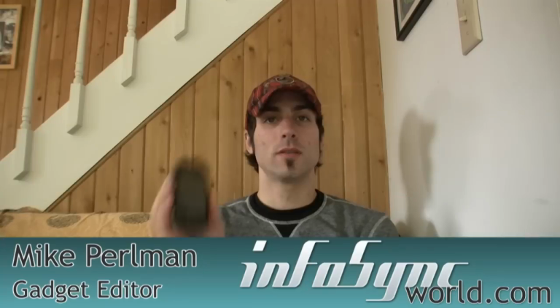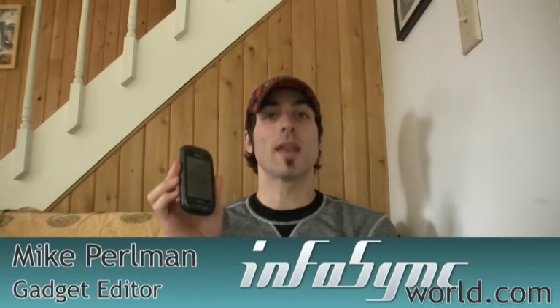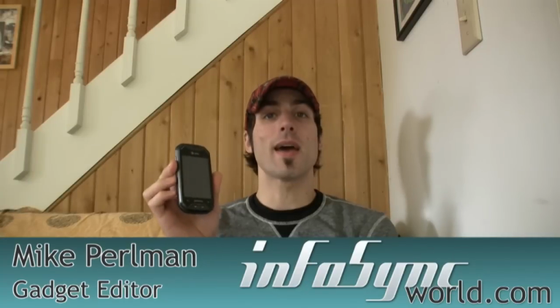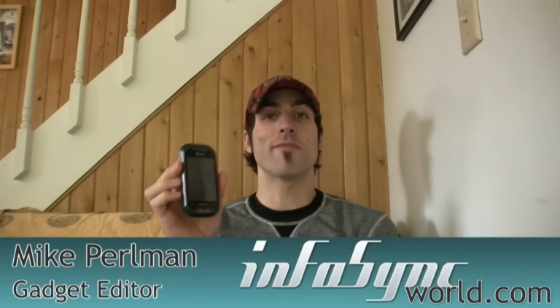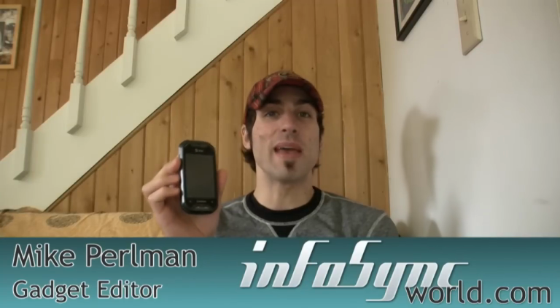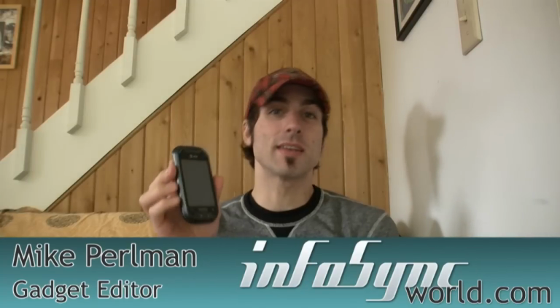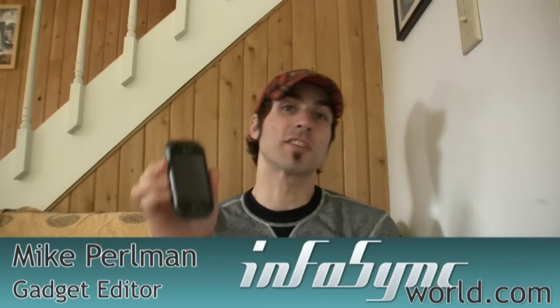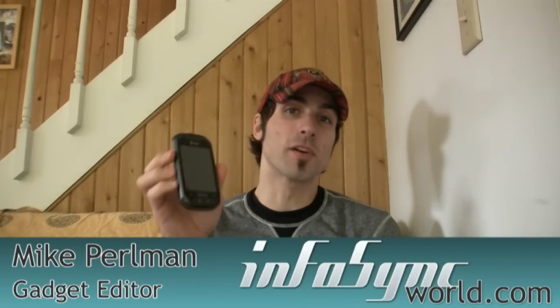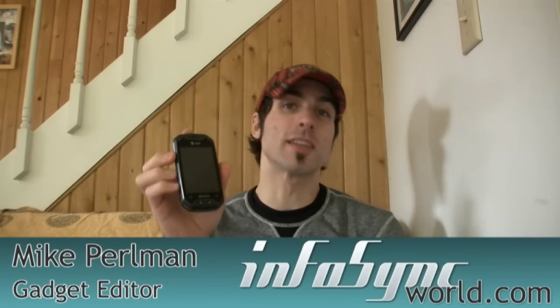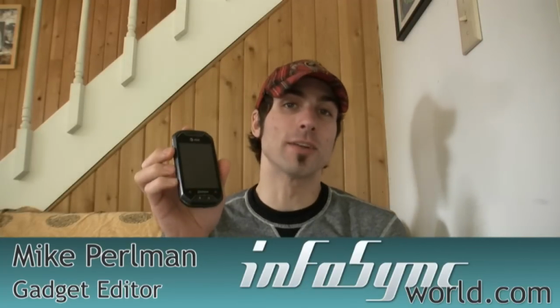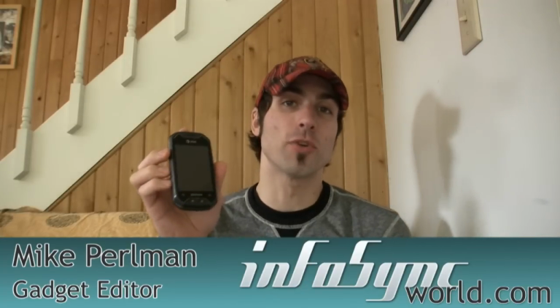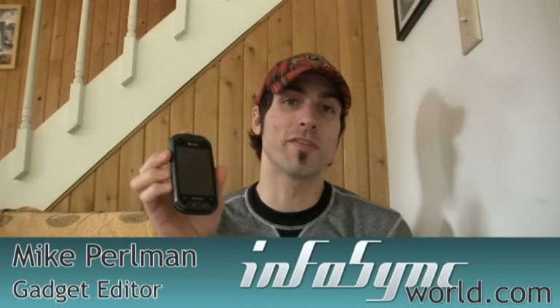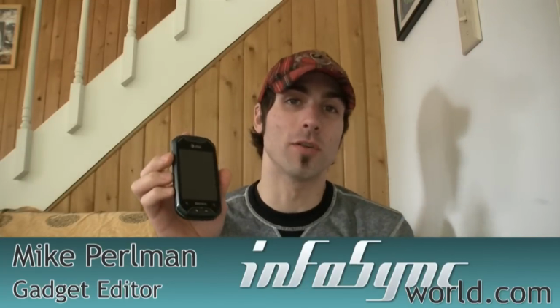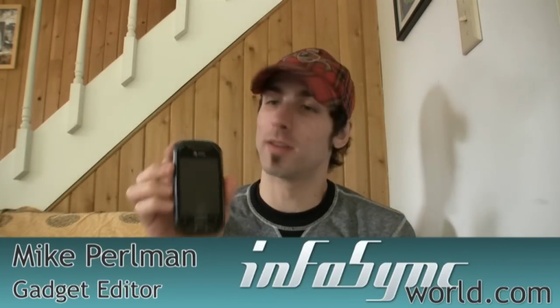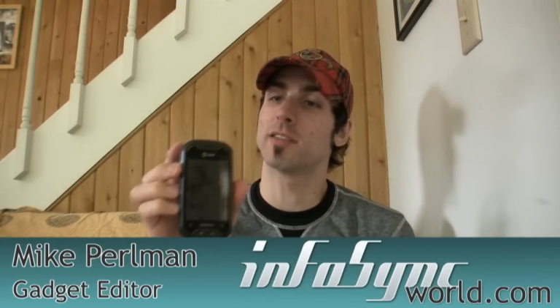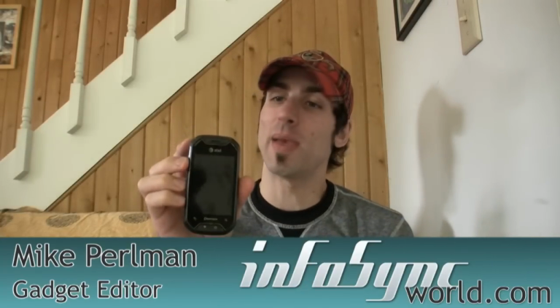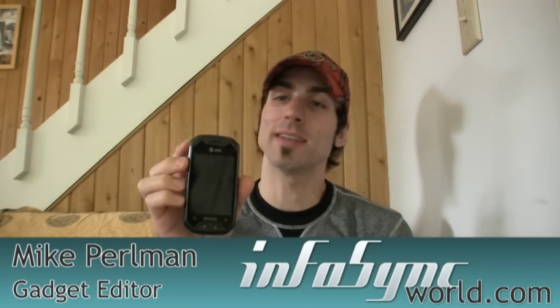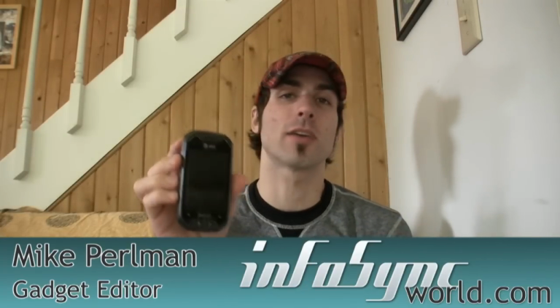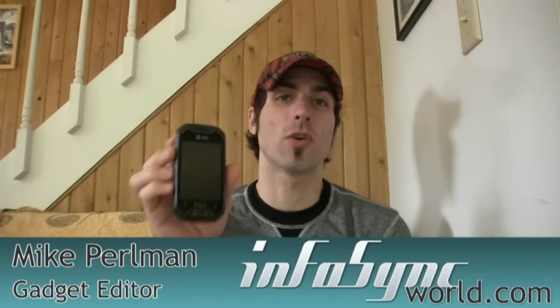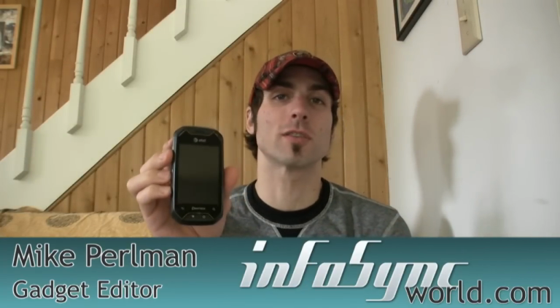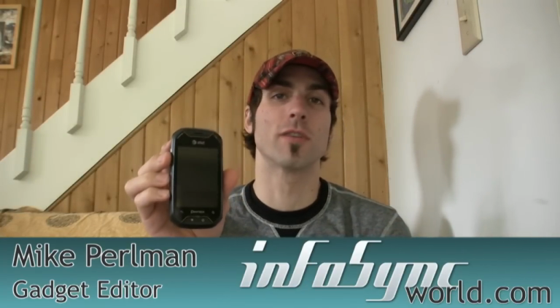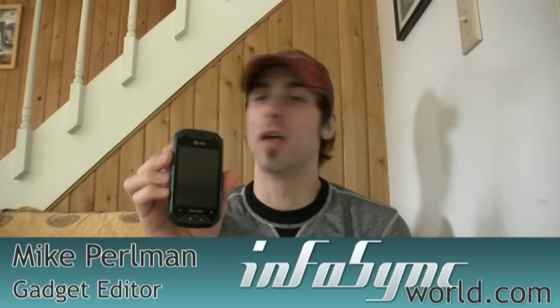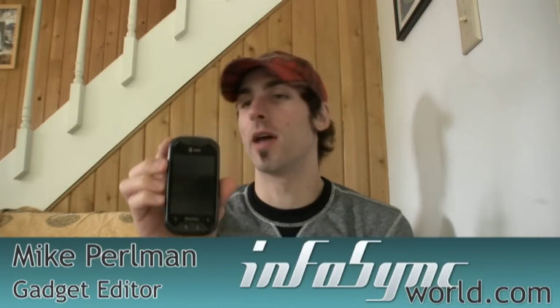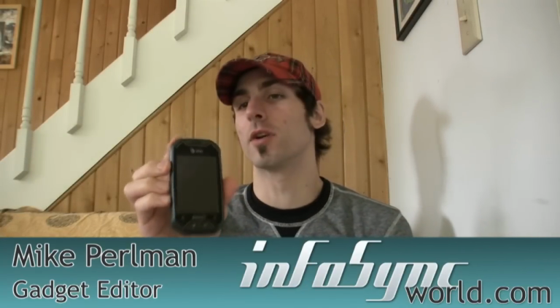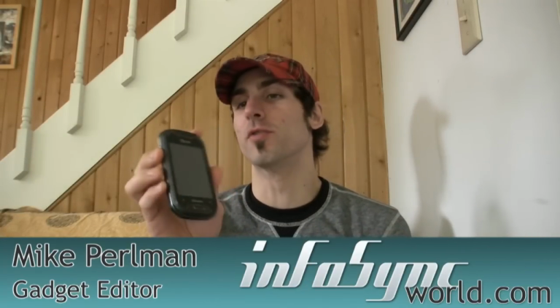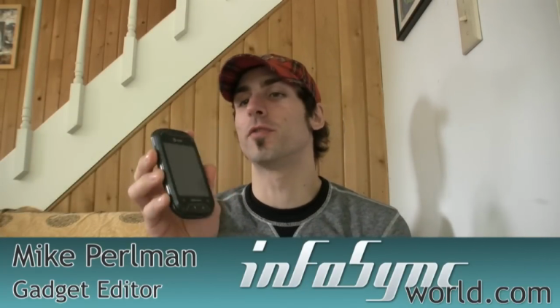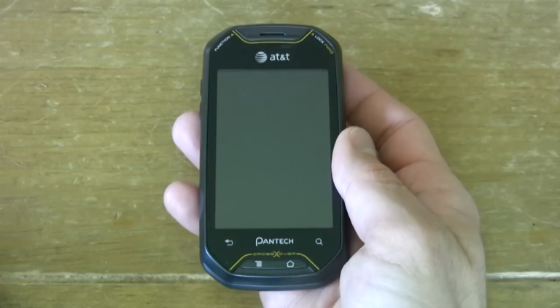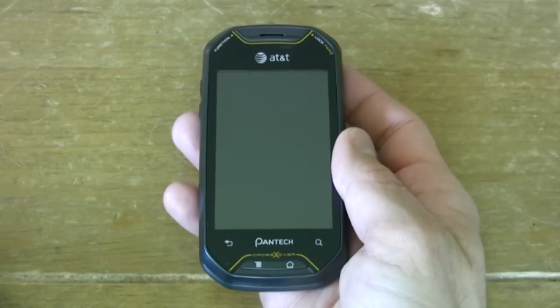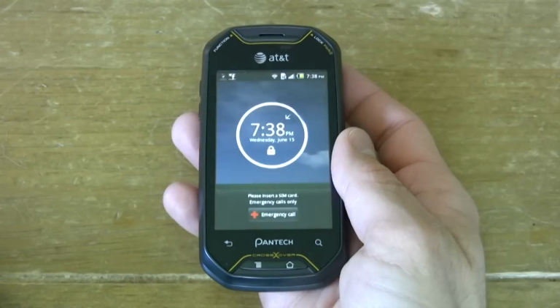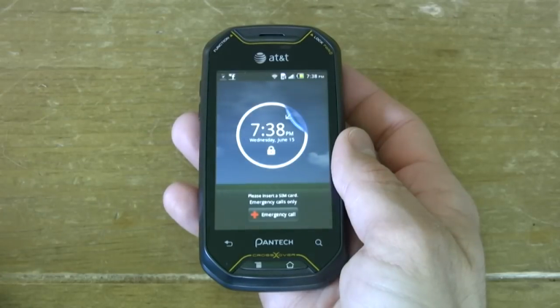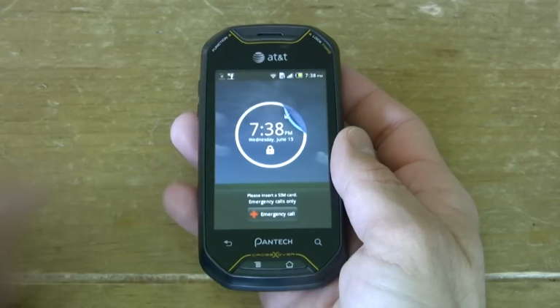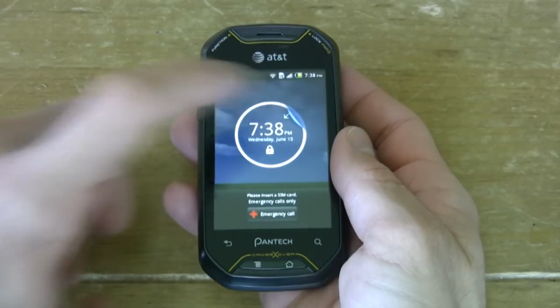Today I have Pantec's first Android phone. This is the Pantec Crossover and we're going to do a full review on this bad boy.